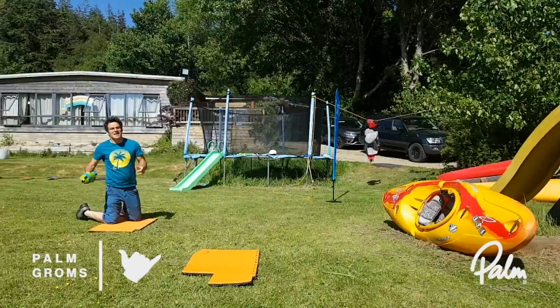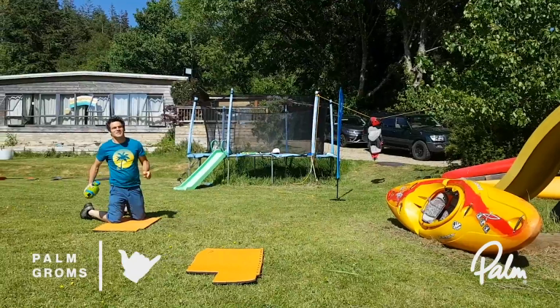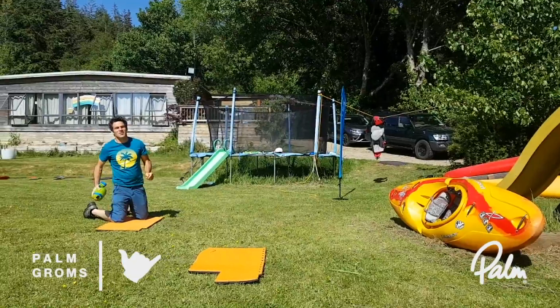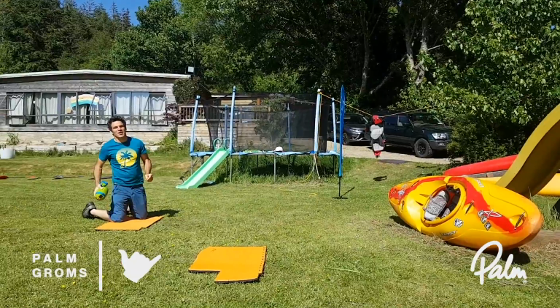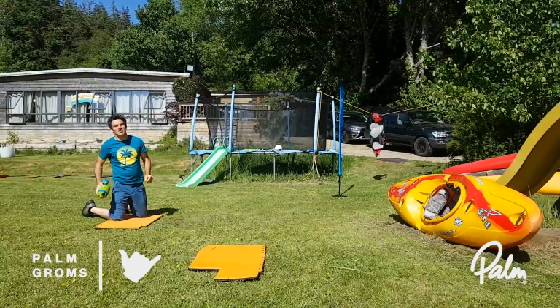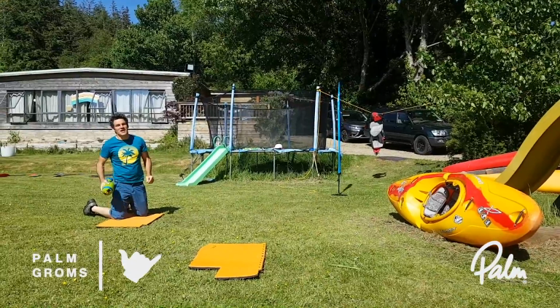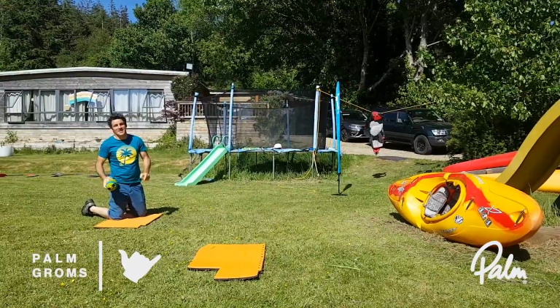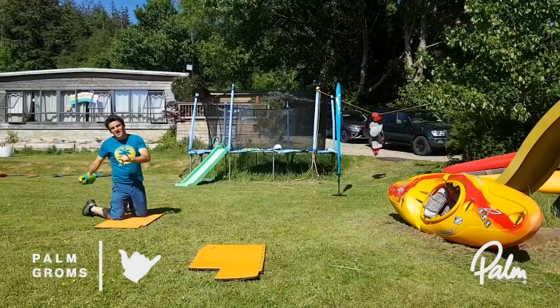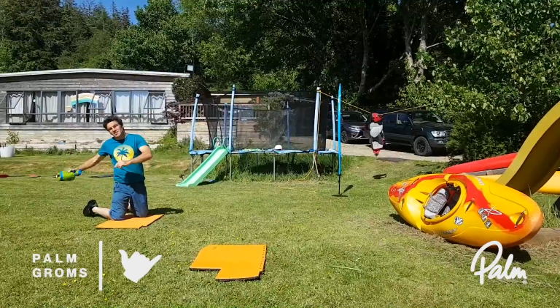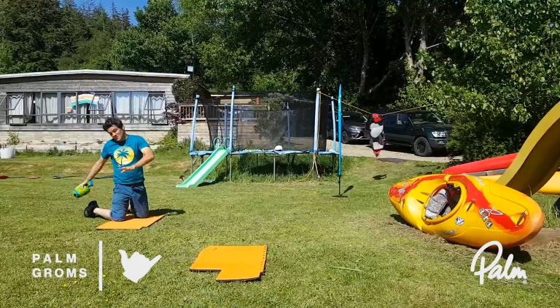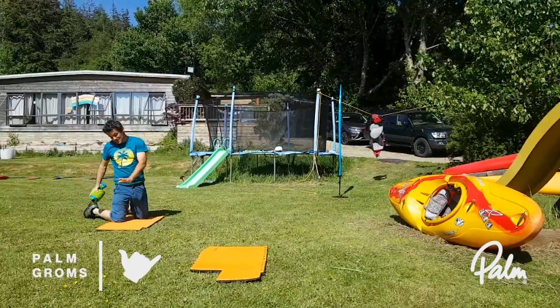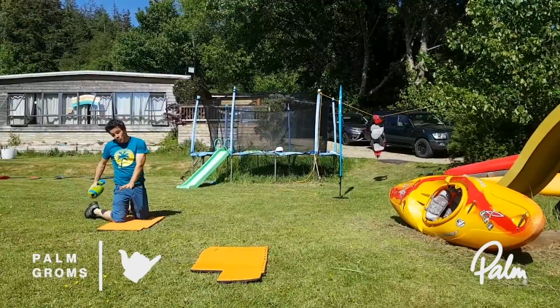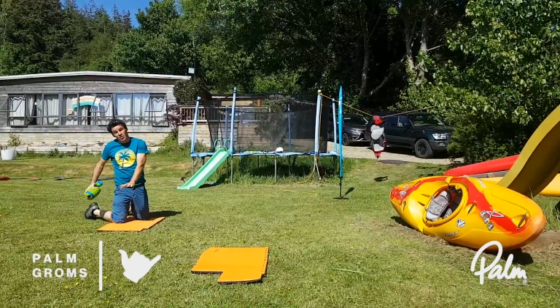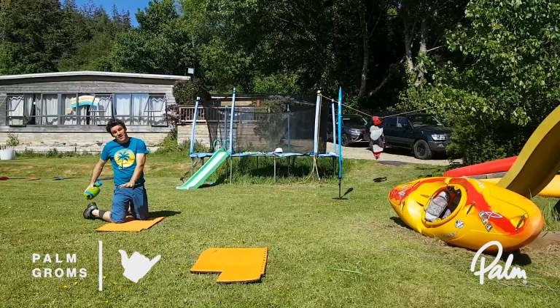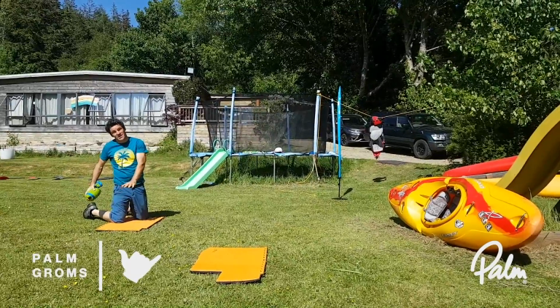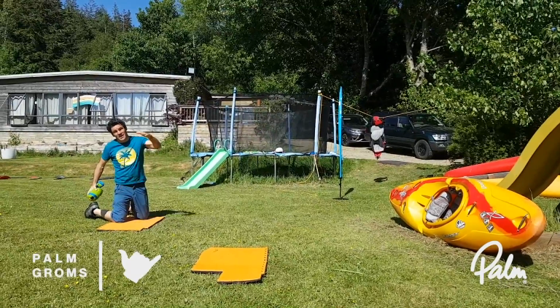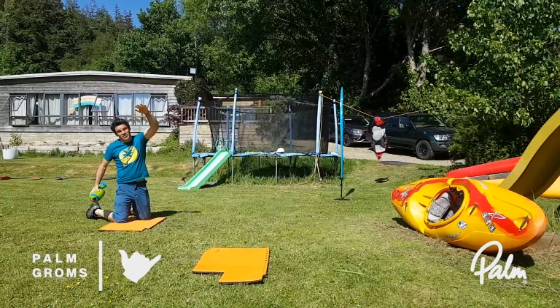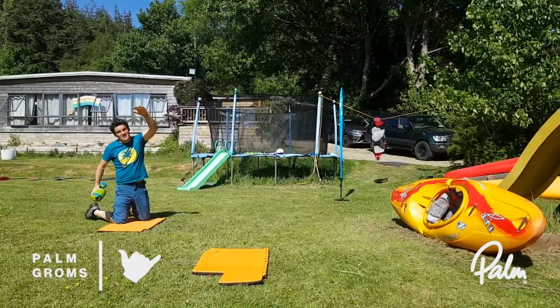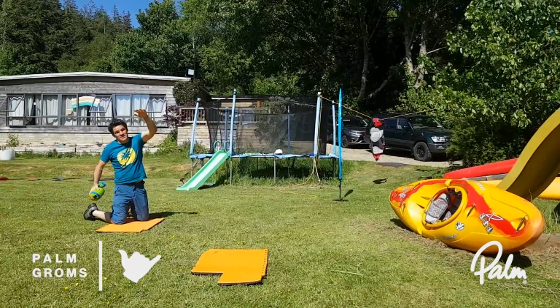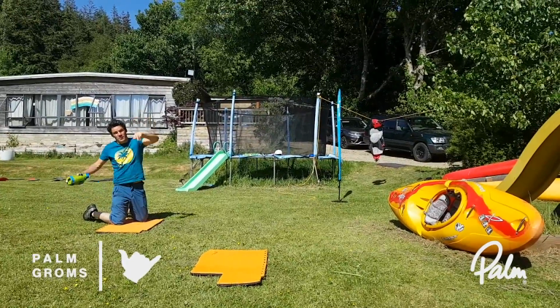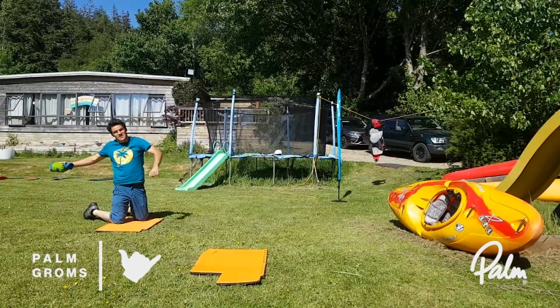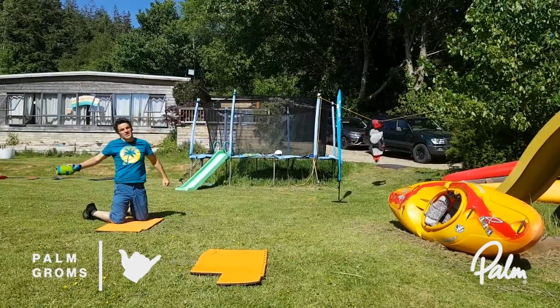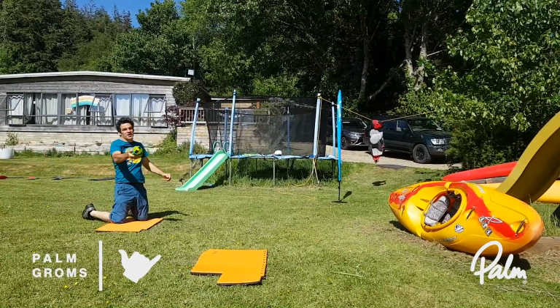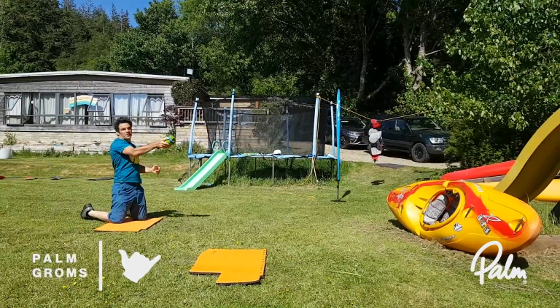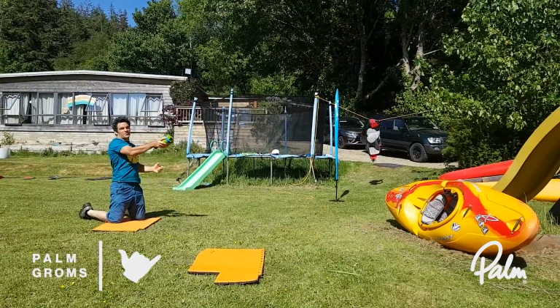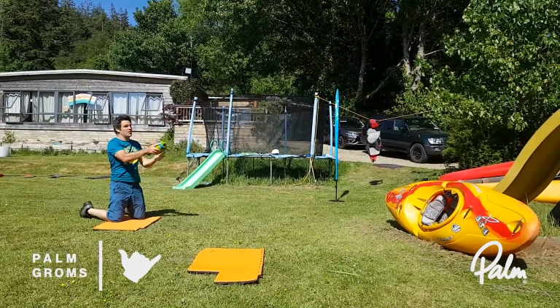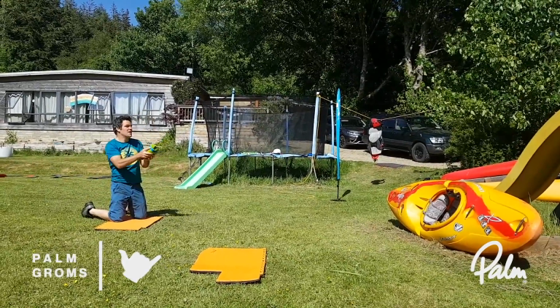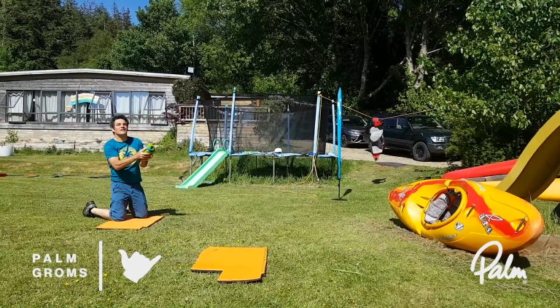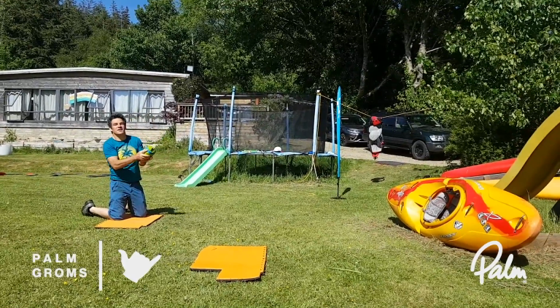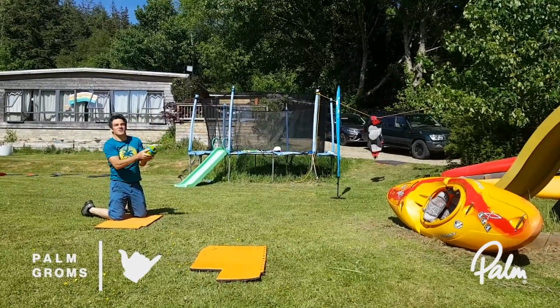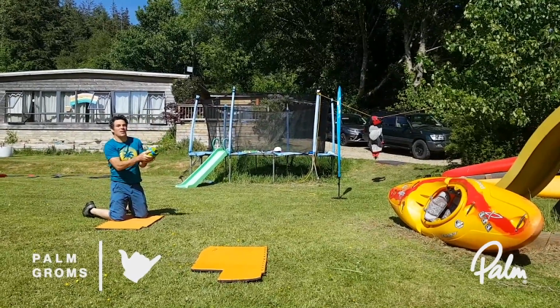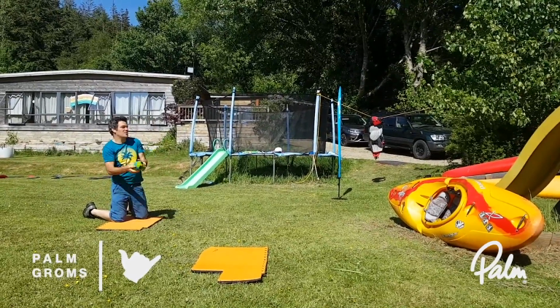Next up, on your knees. So it's like there's water here and branches above — sidearm throw. It's got to go in the boat.